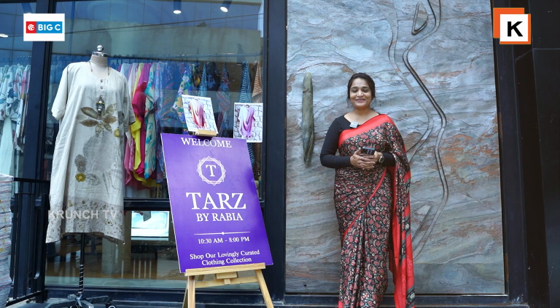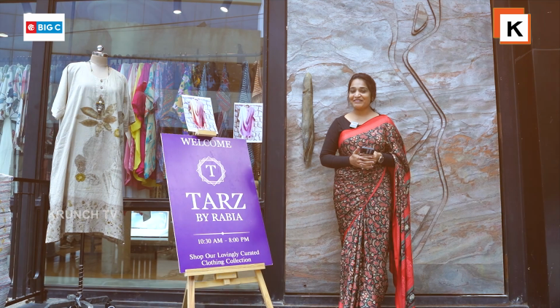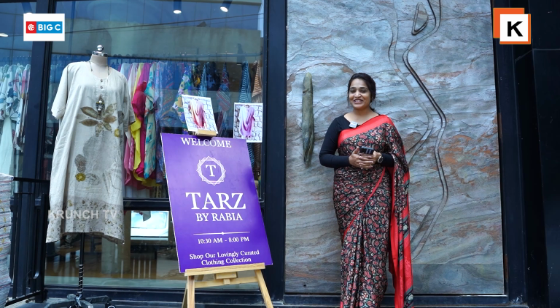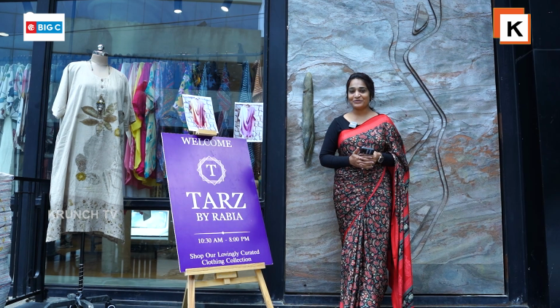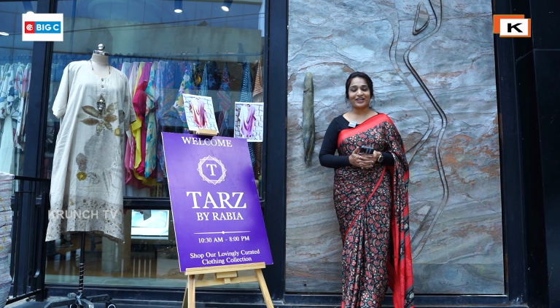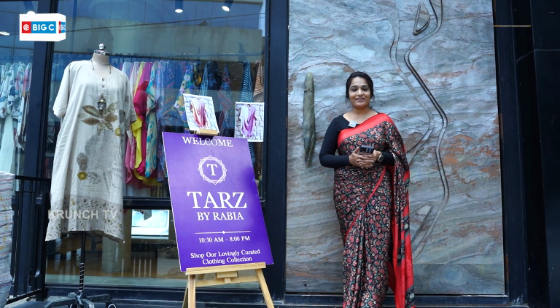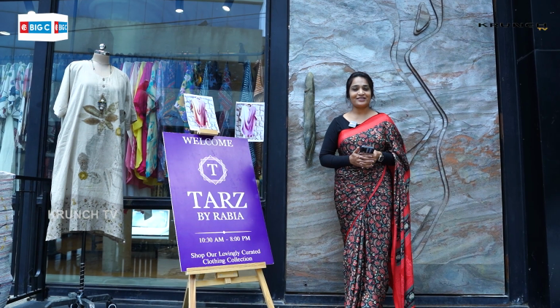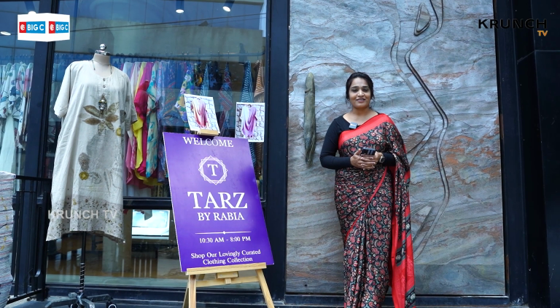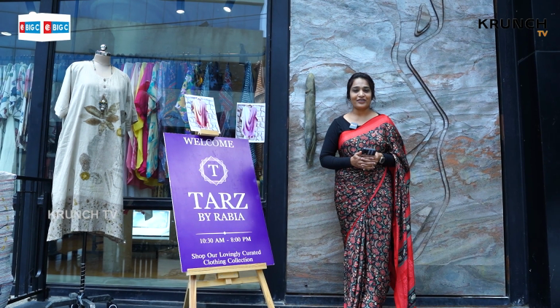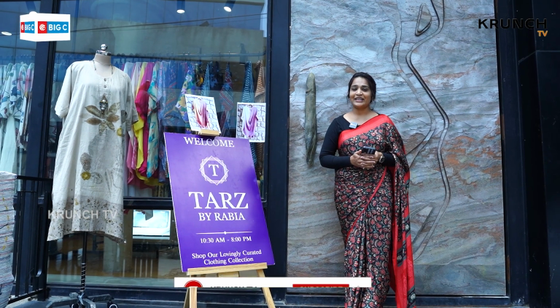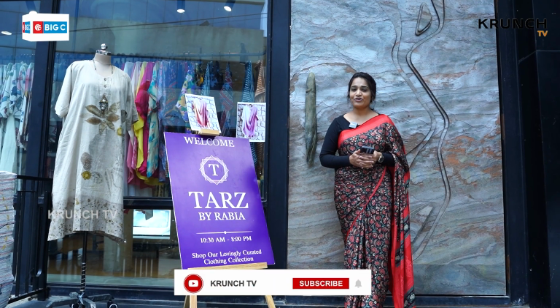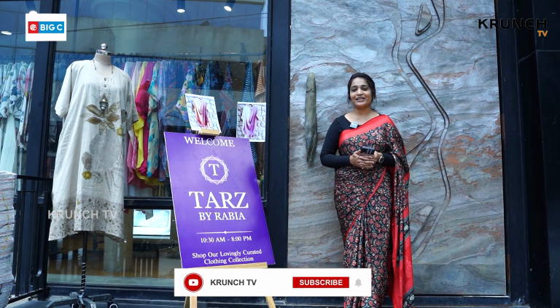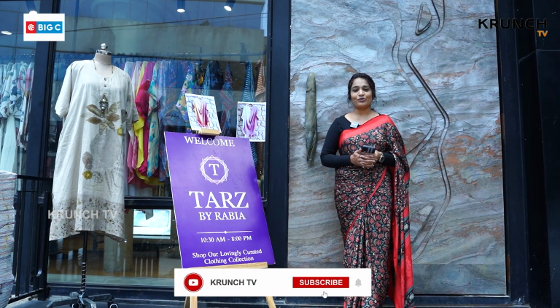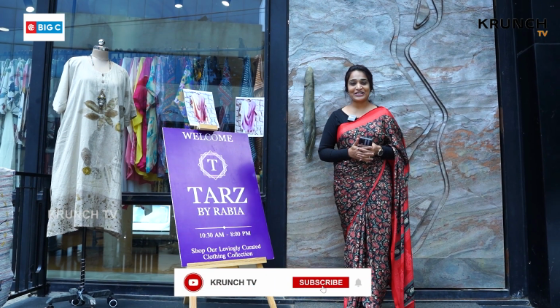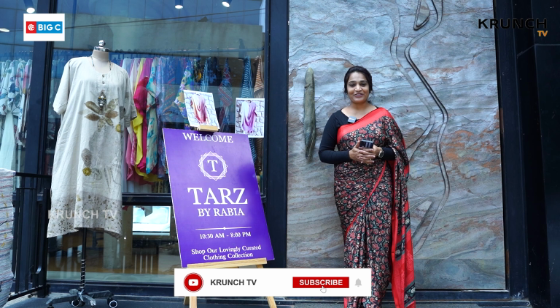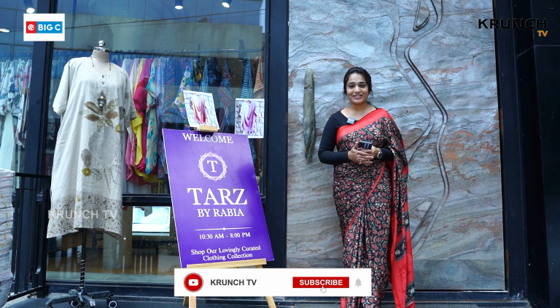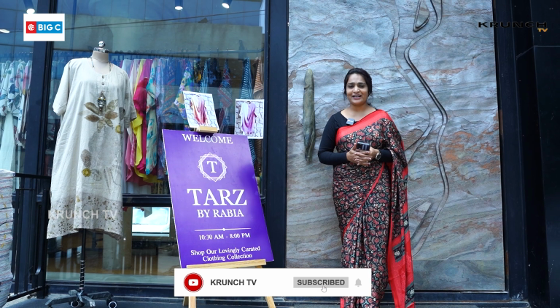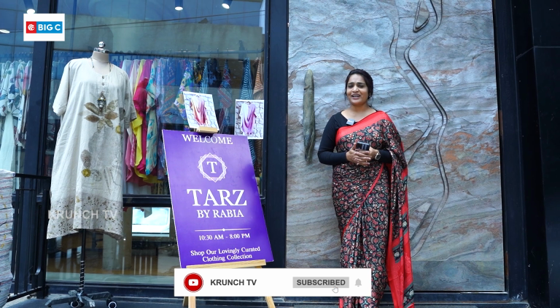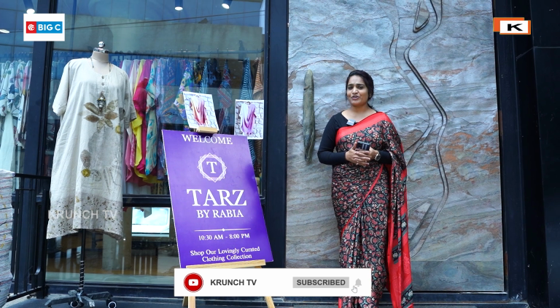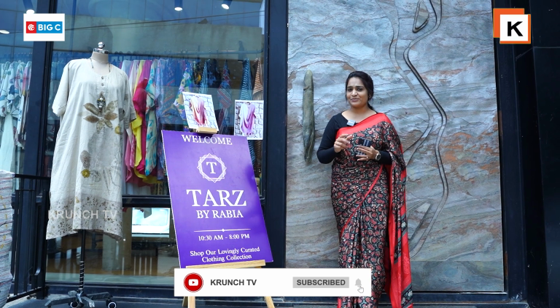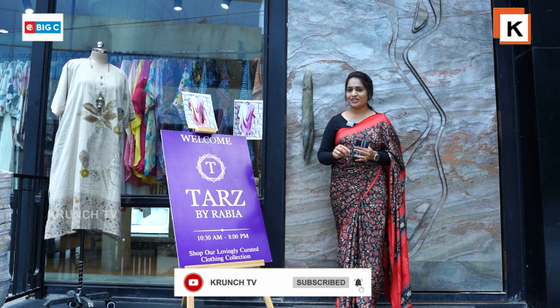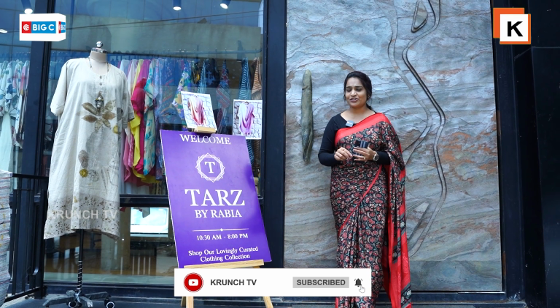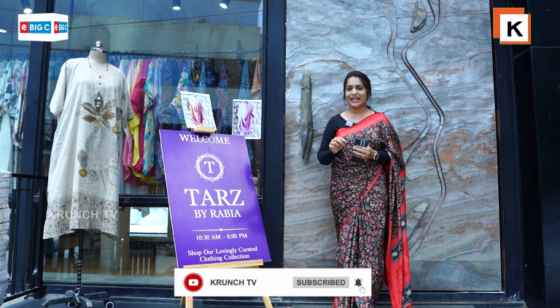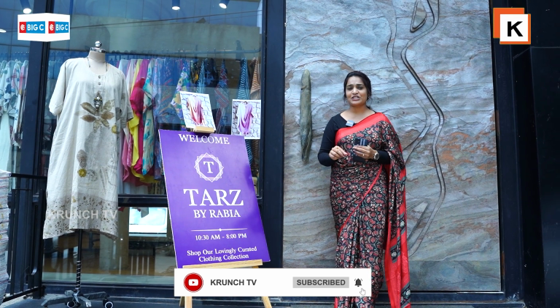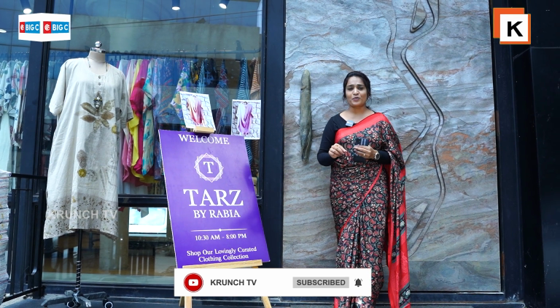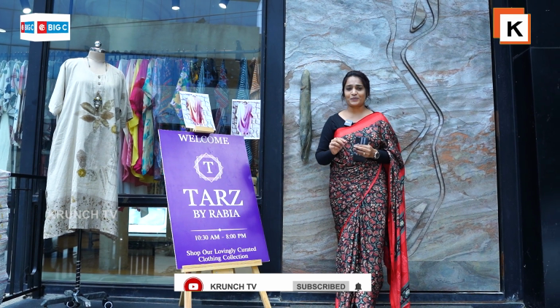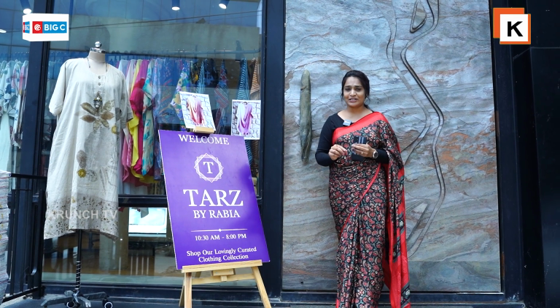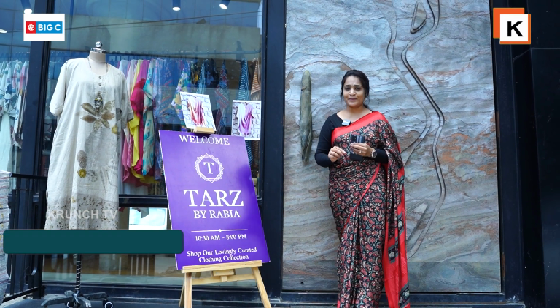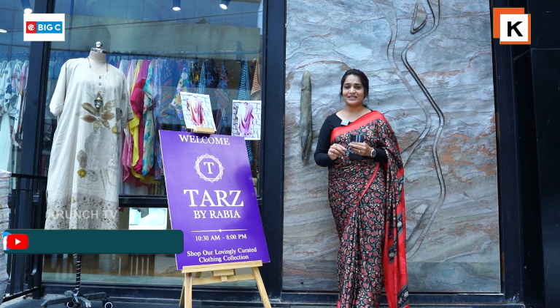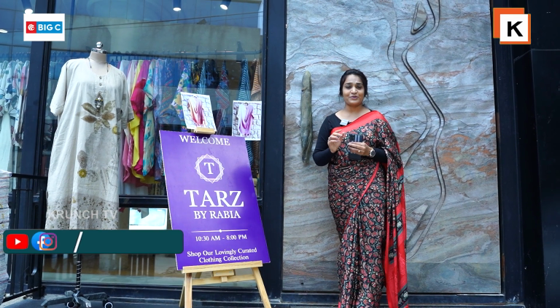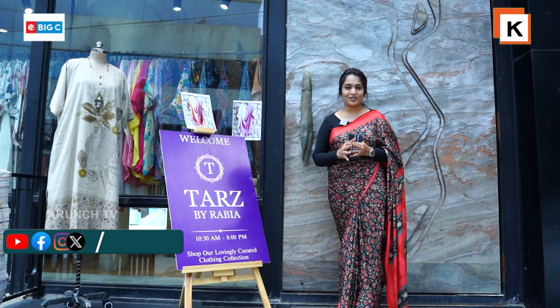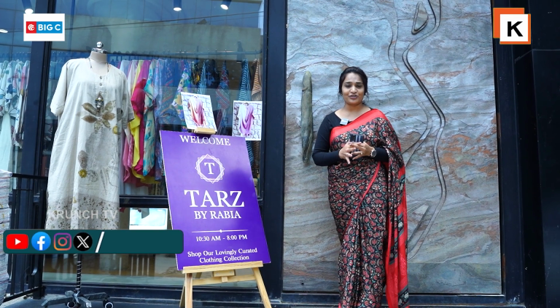Hi viewers, welcome to Crunch TV. This is Shravani. Today I am going to show you tour number one. I am going to show you an exhibition here. Label's Top of Space is going to show you an exhibition here.